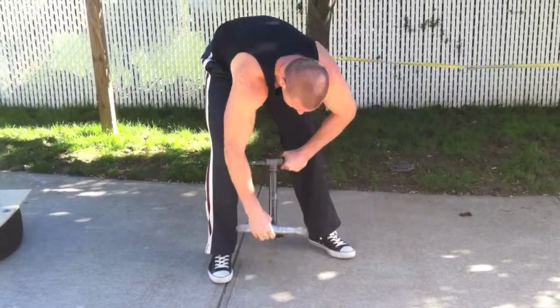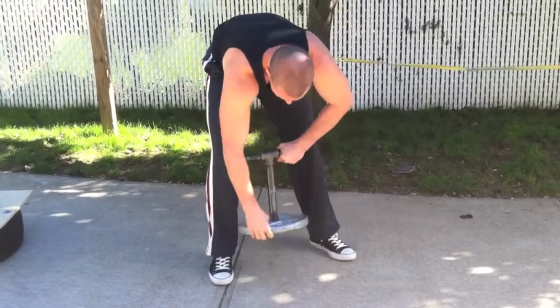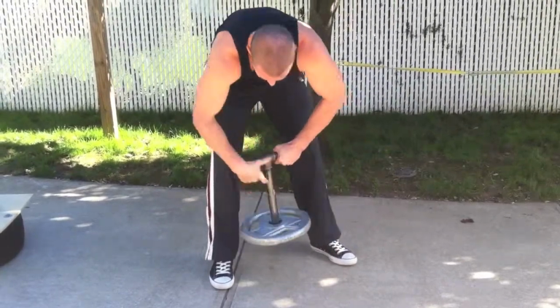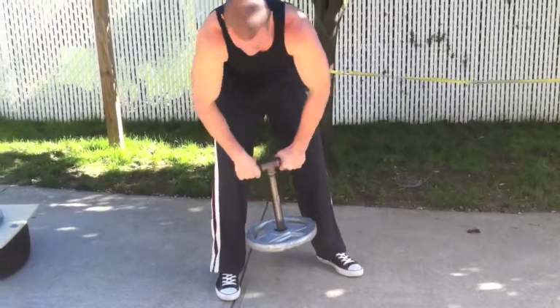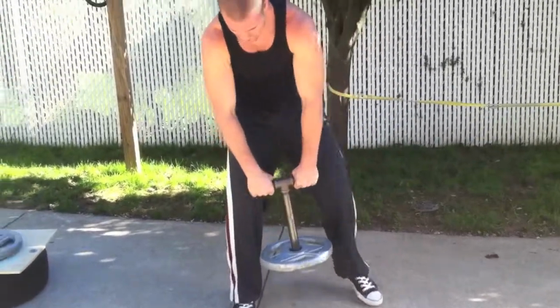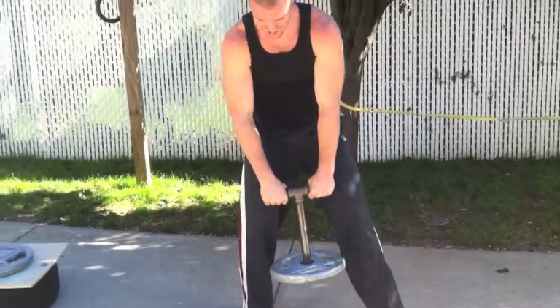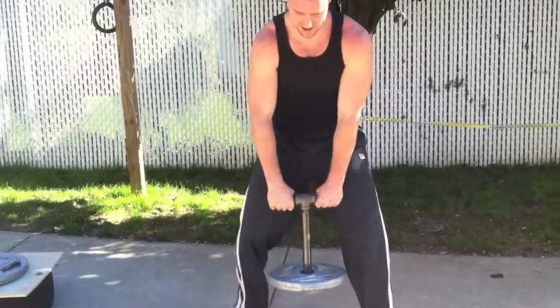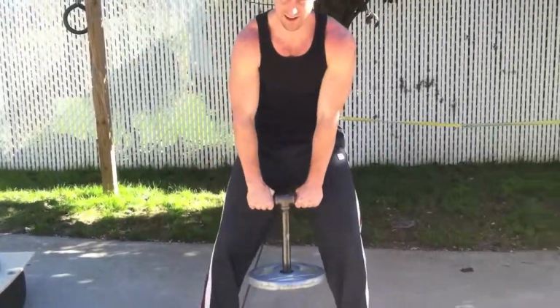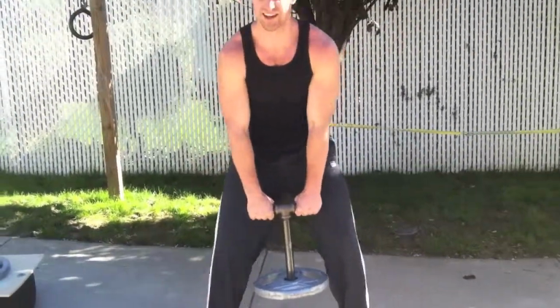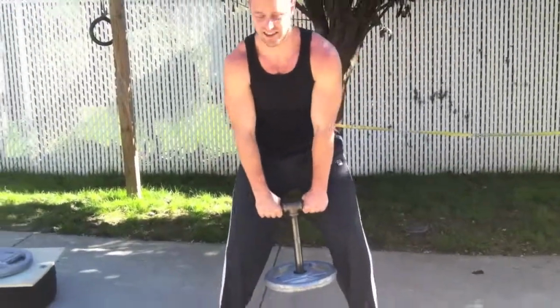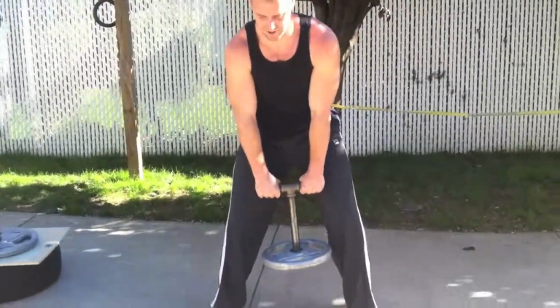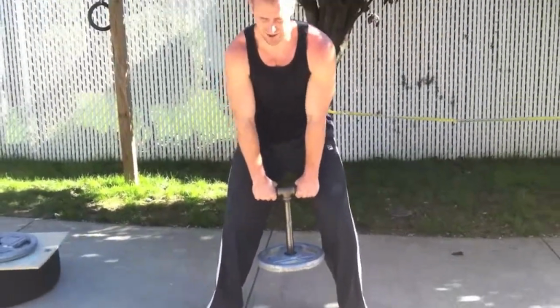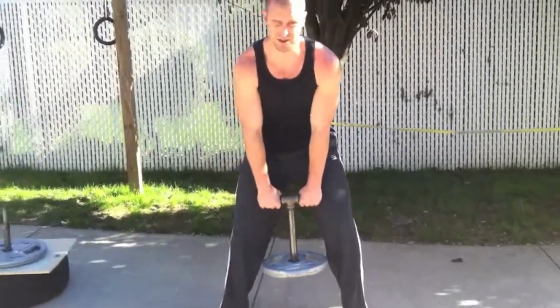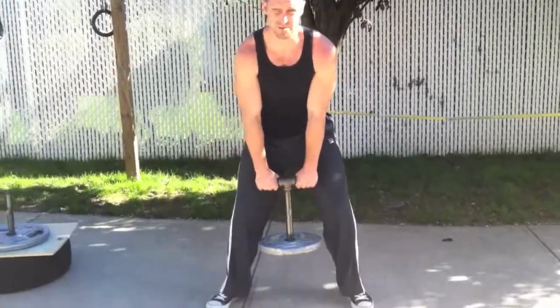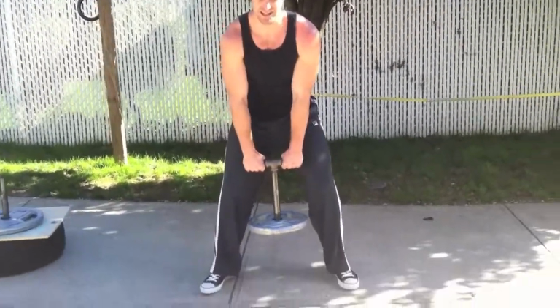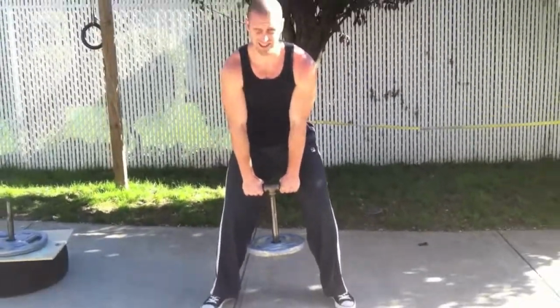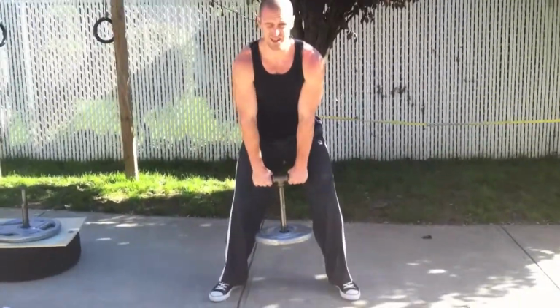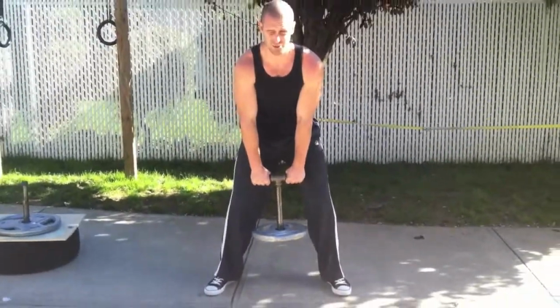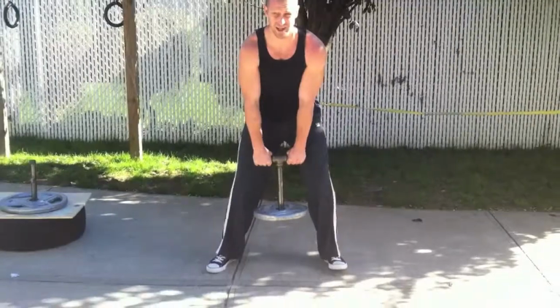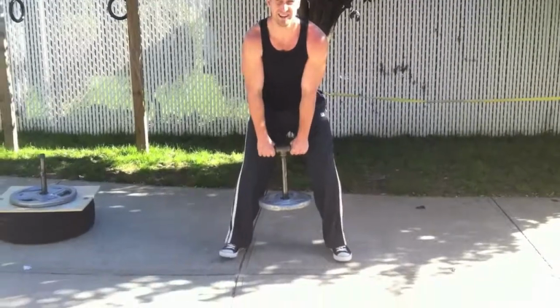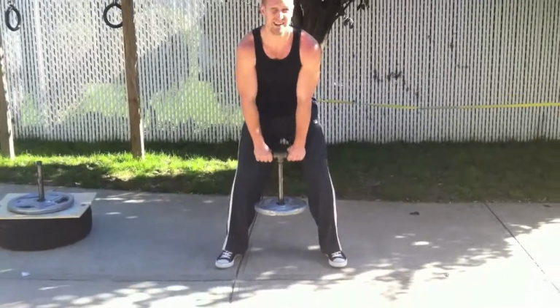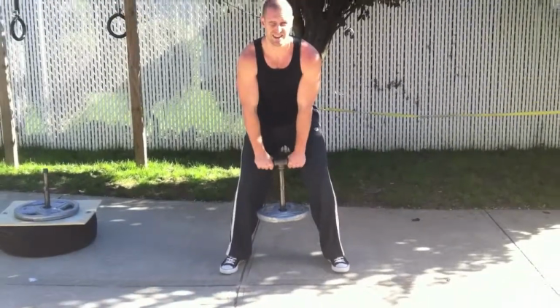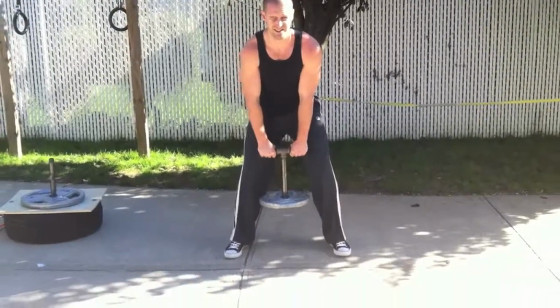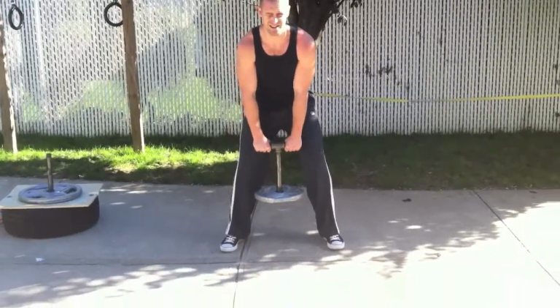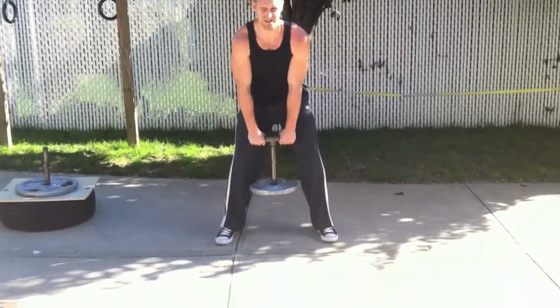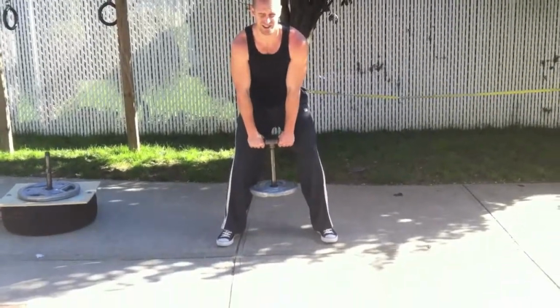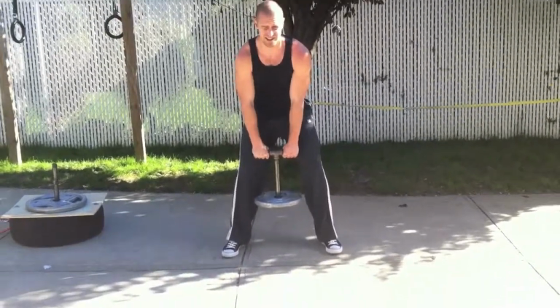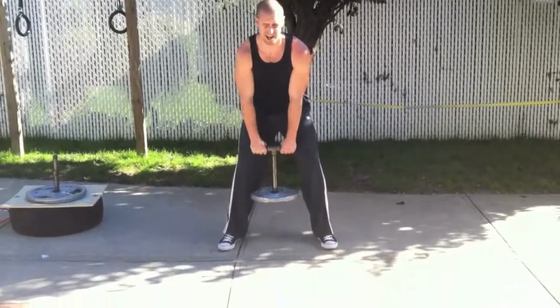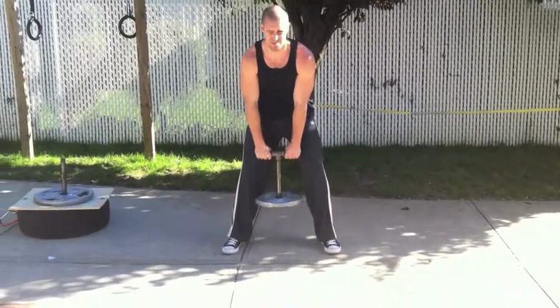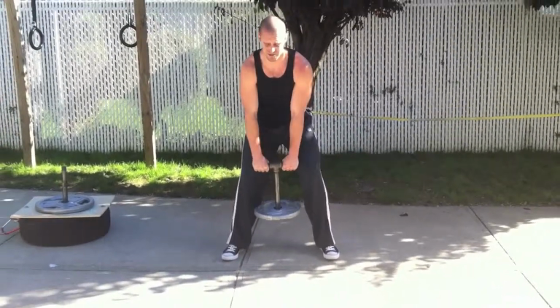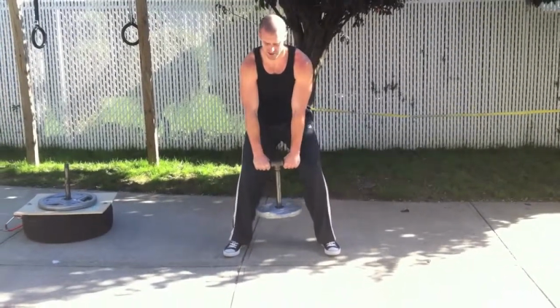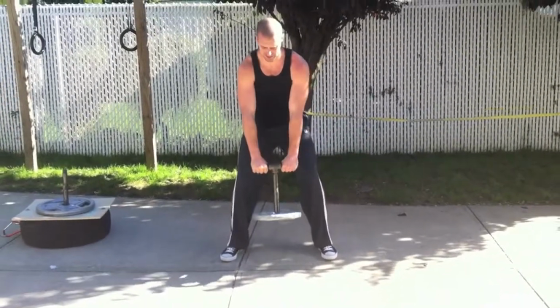Turn it up. Then you would just do the basic swing. Do this for time or for reps.